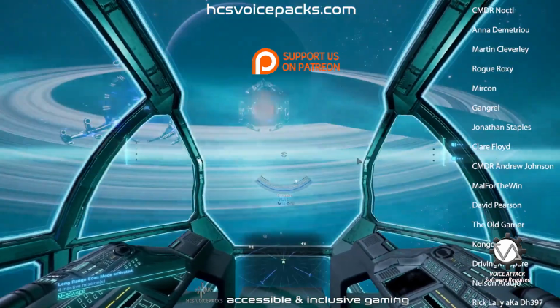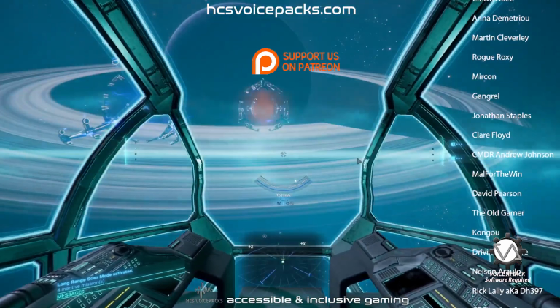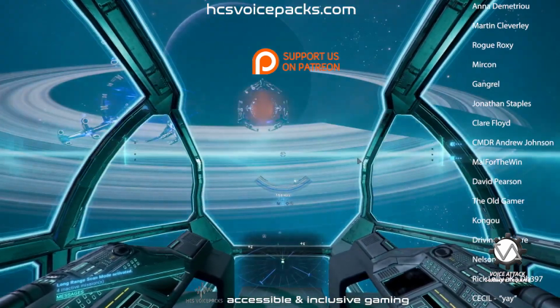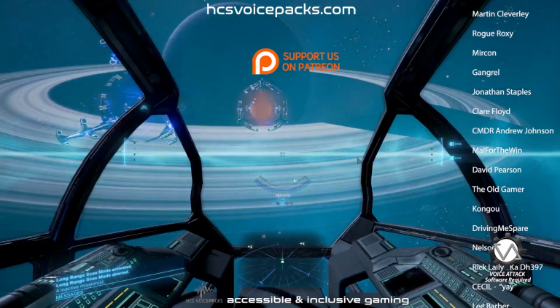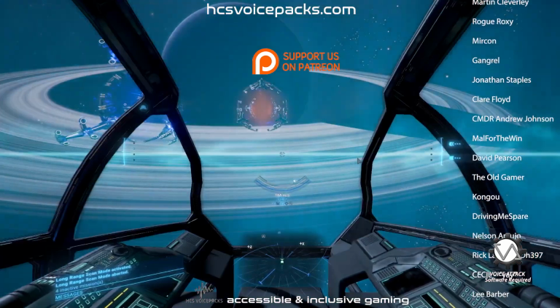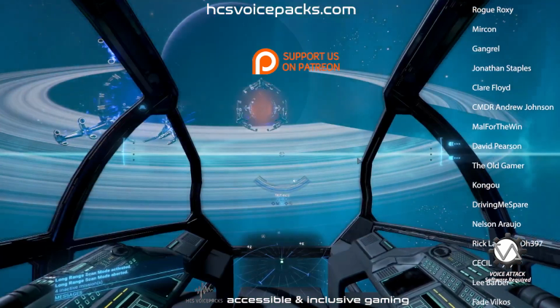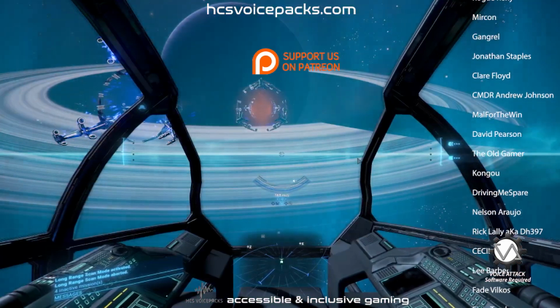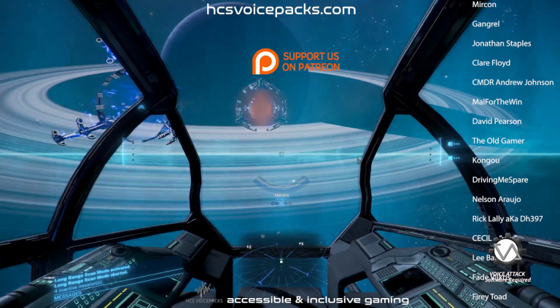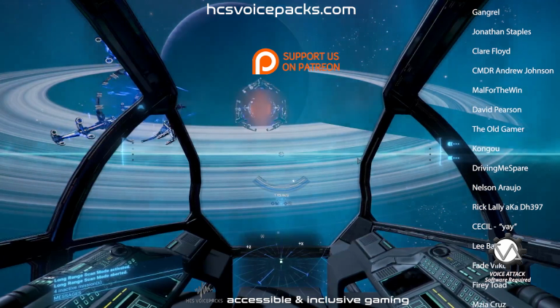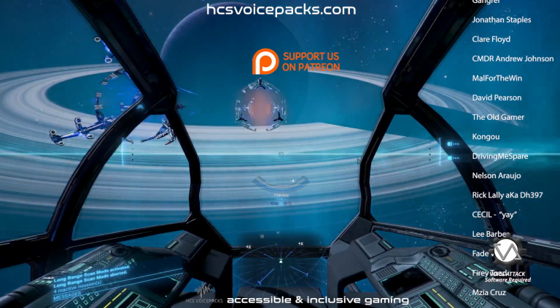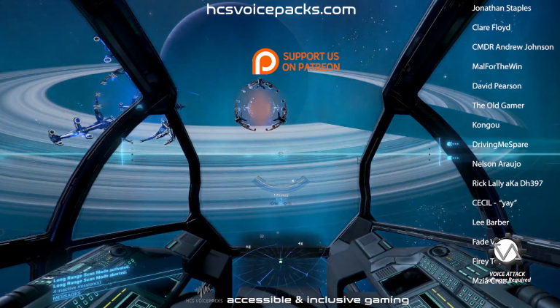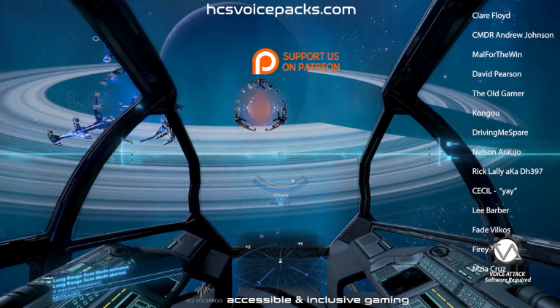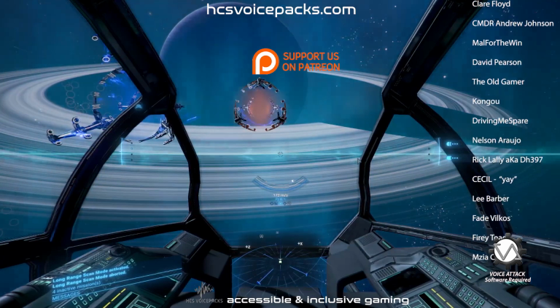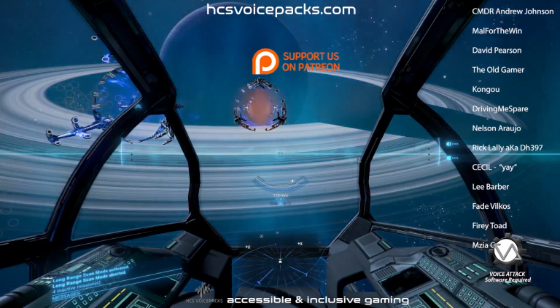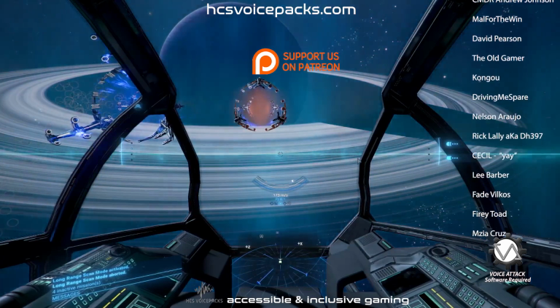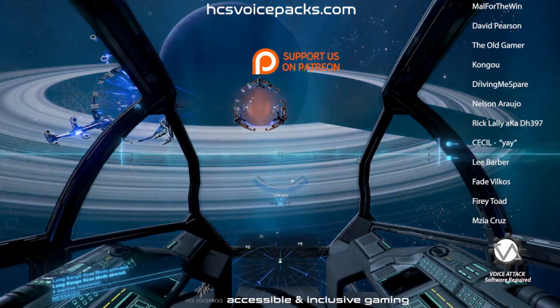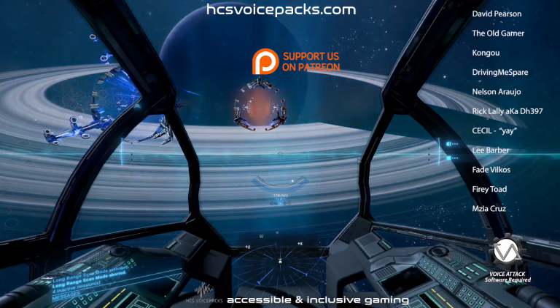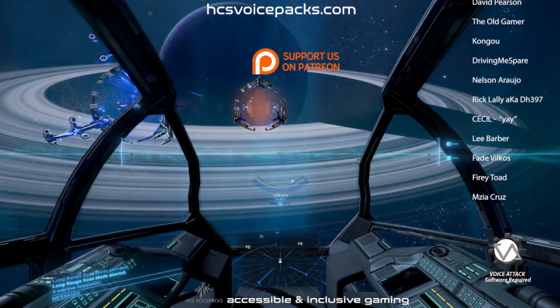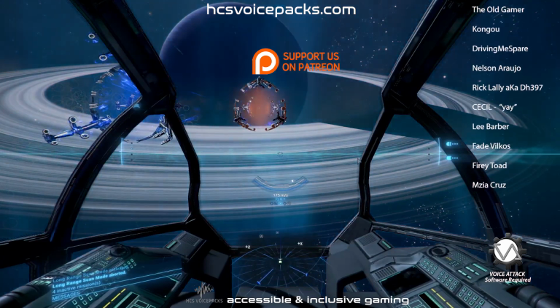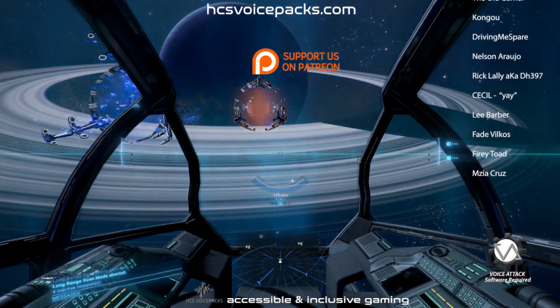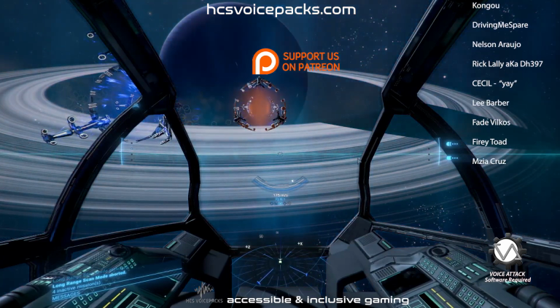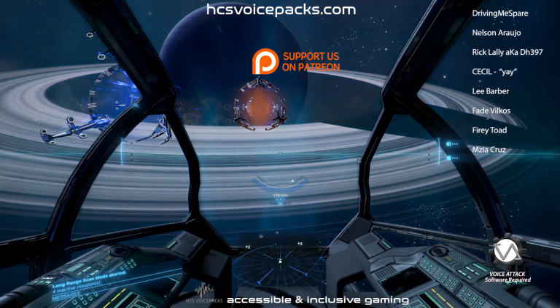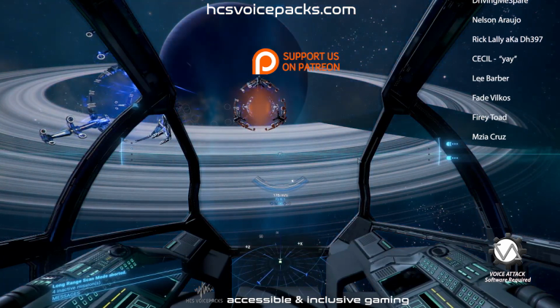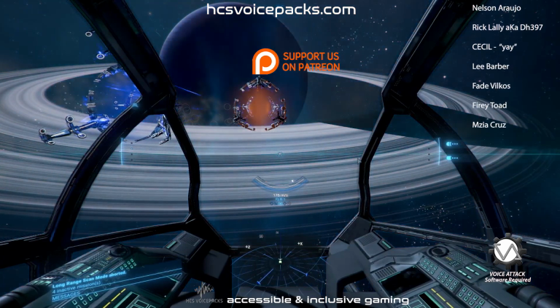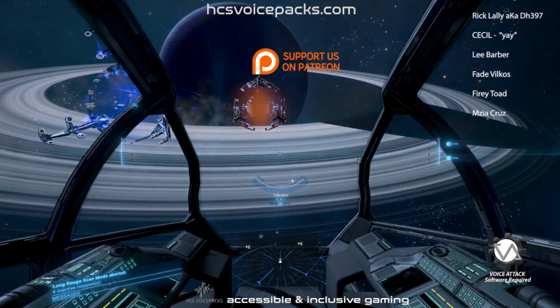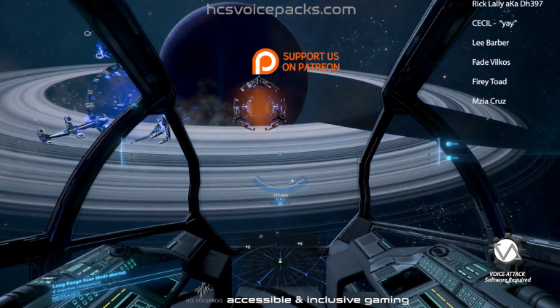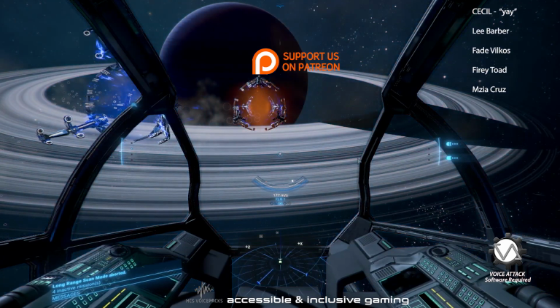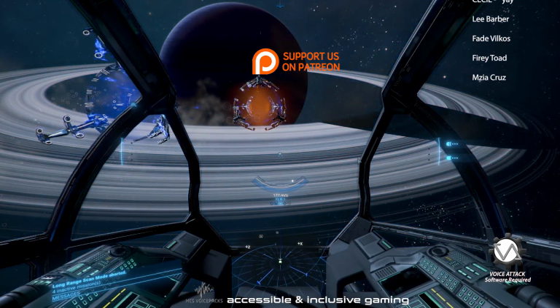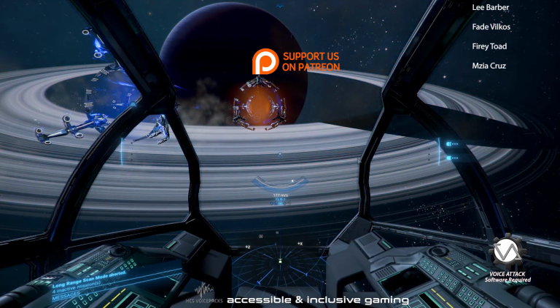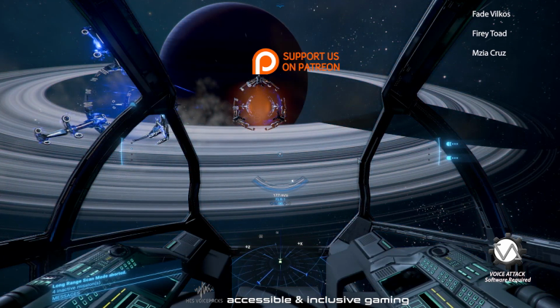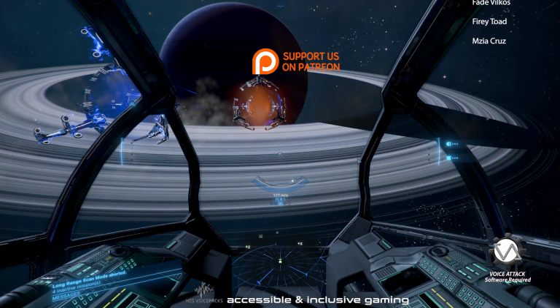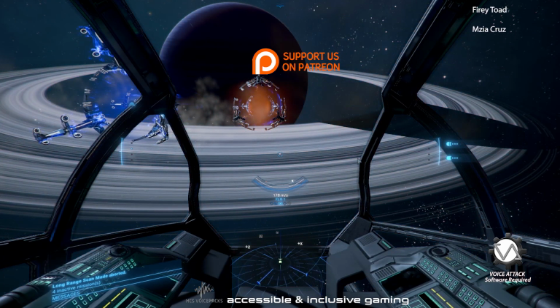Download right now at hcsvoicepacks.com — click access and ask for class.